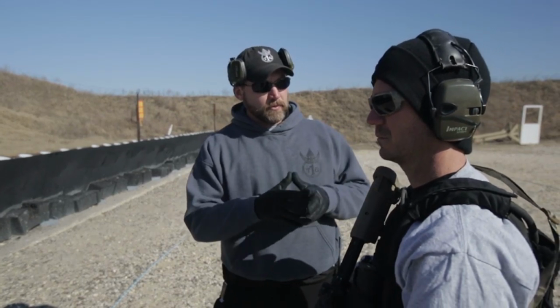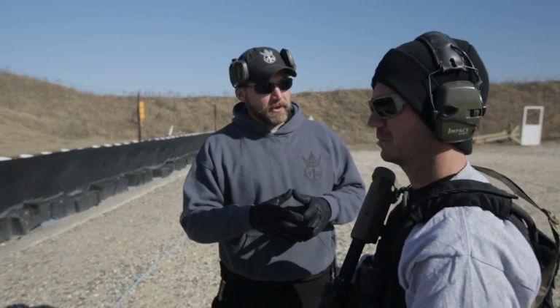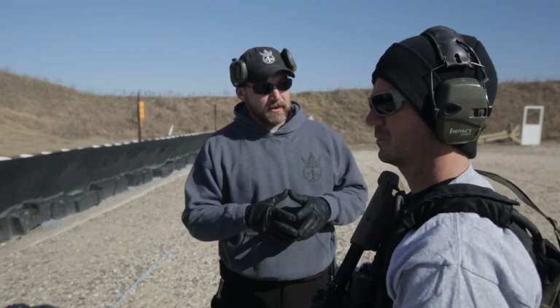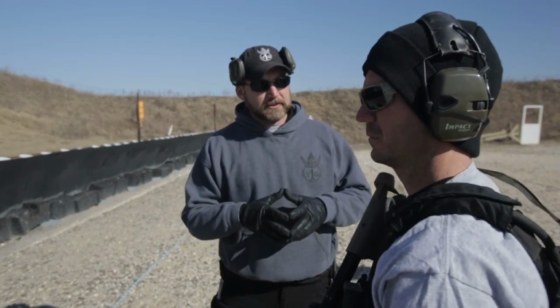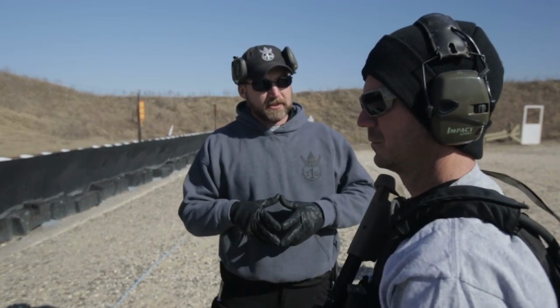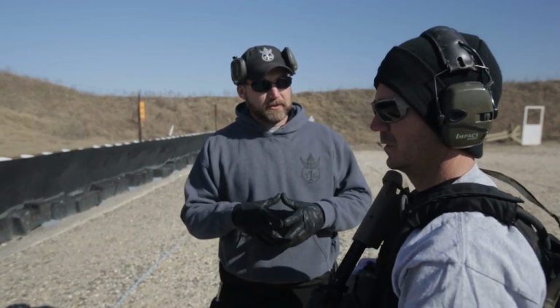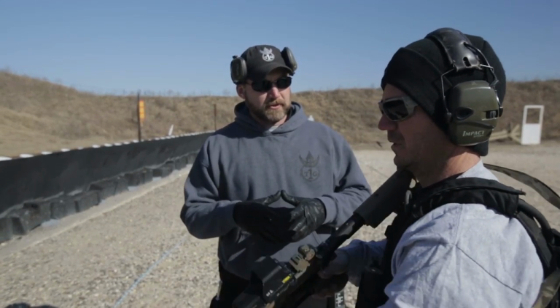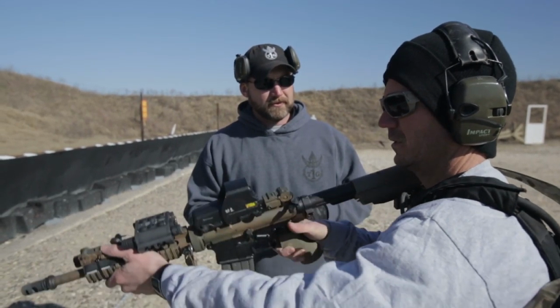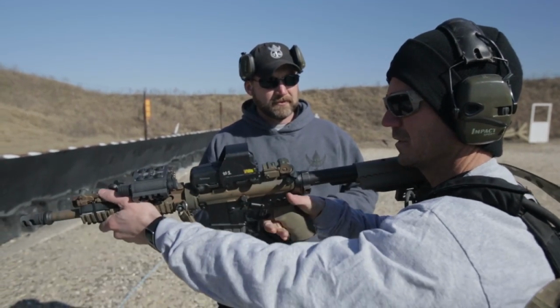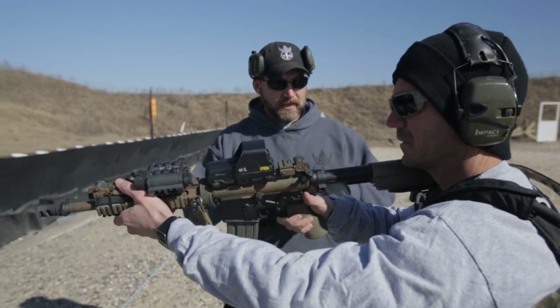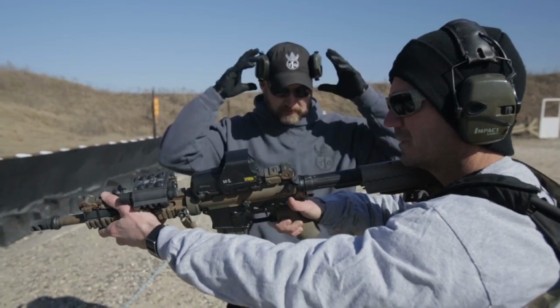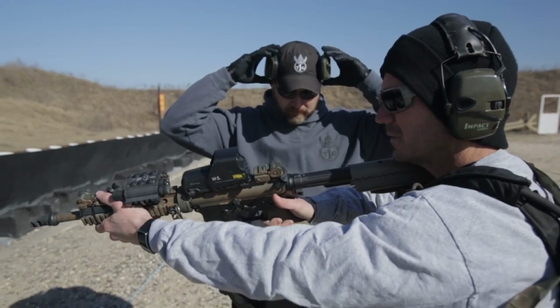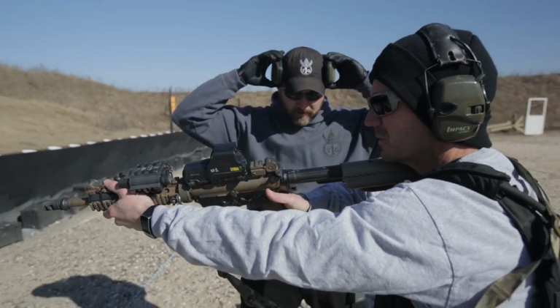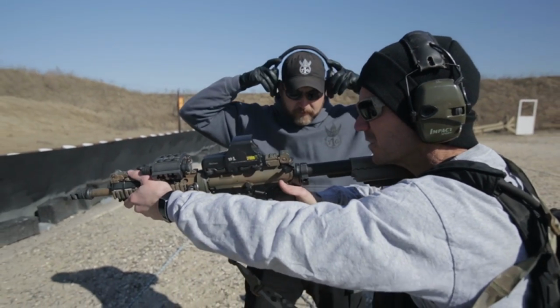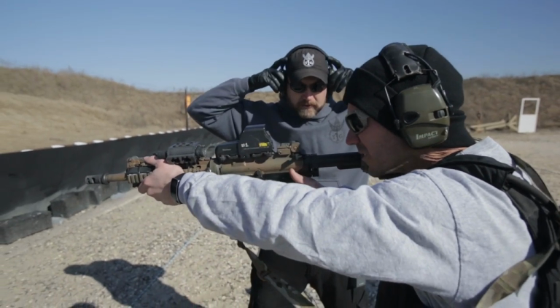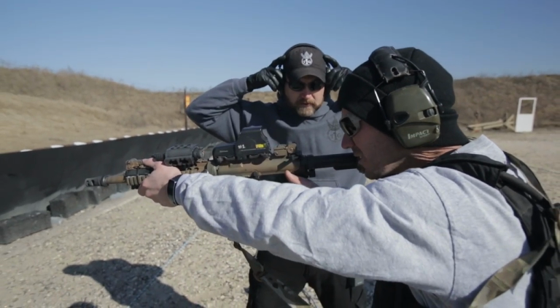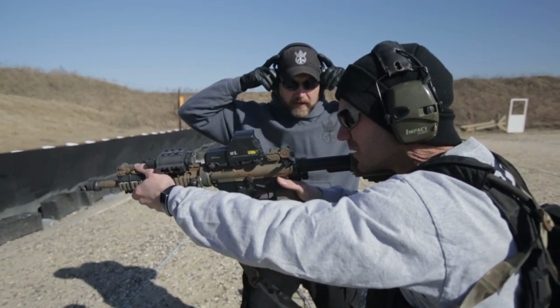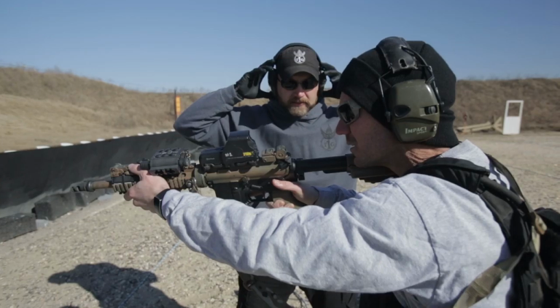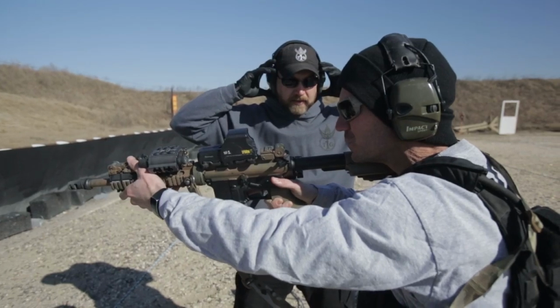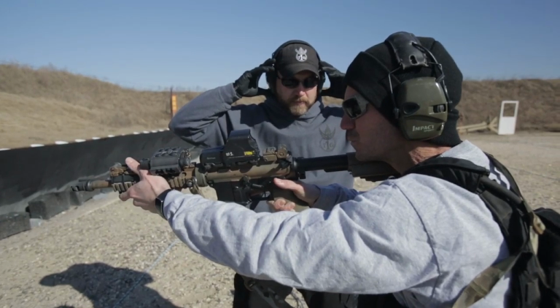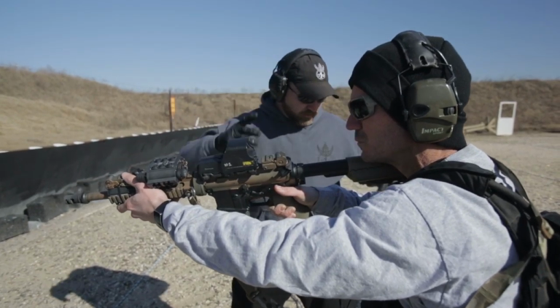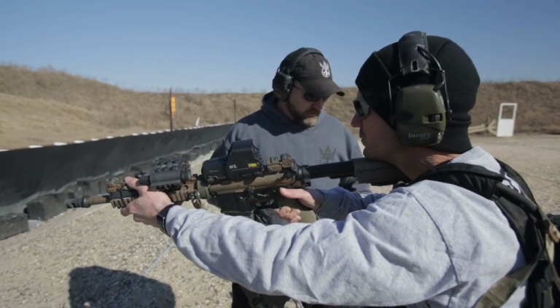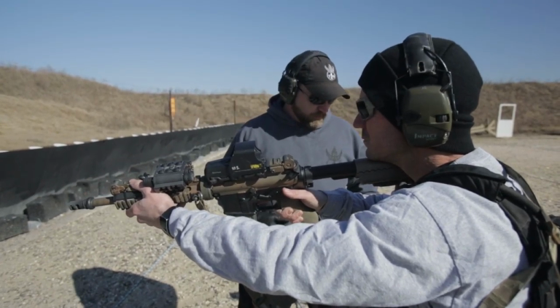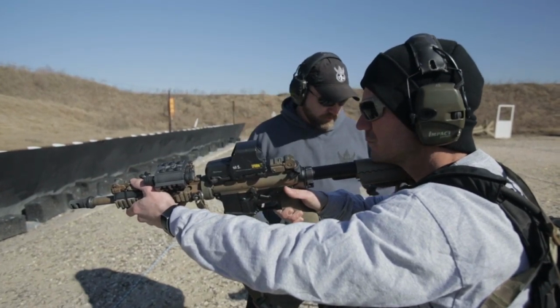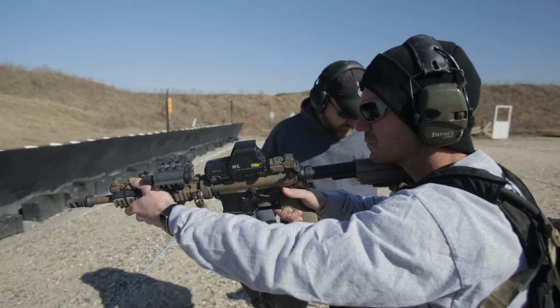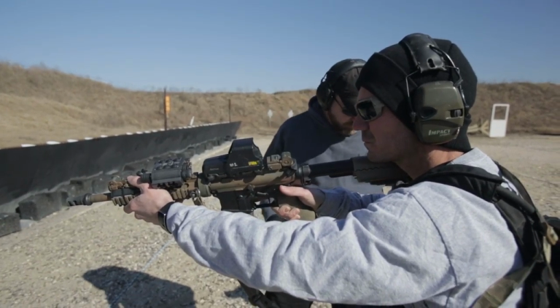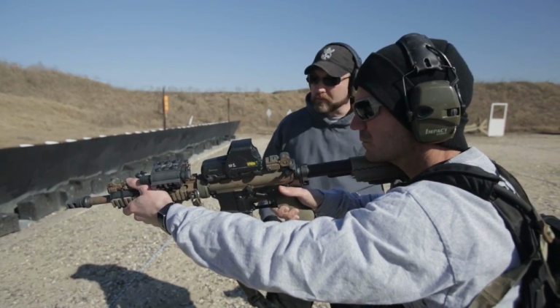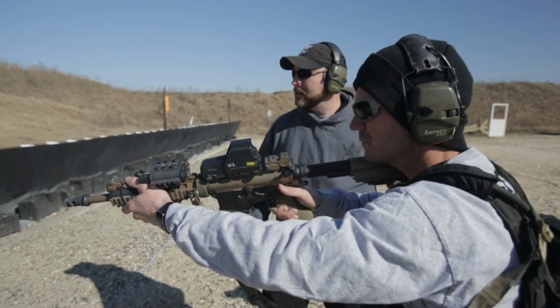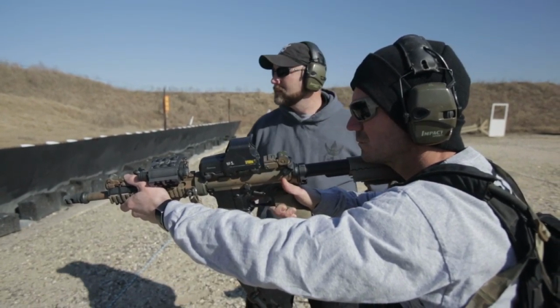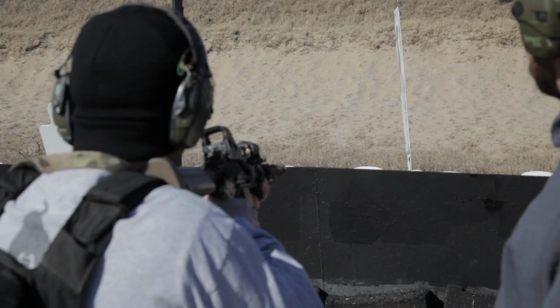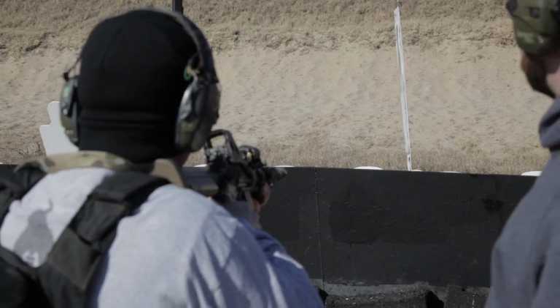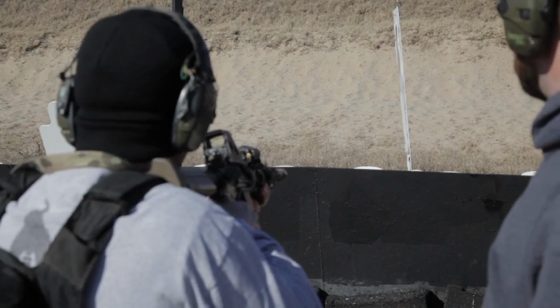Rob, do you understand the drill that we're going to do? Yes. So a non-standard response, or a zipper drill — shooter ready, standby.